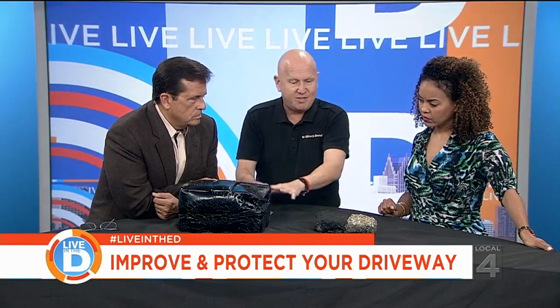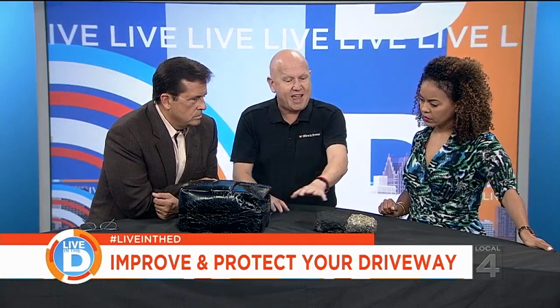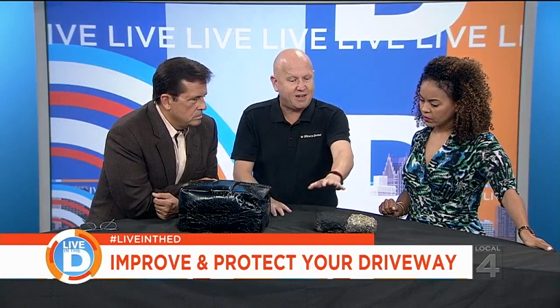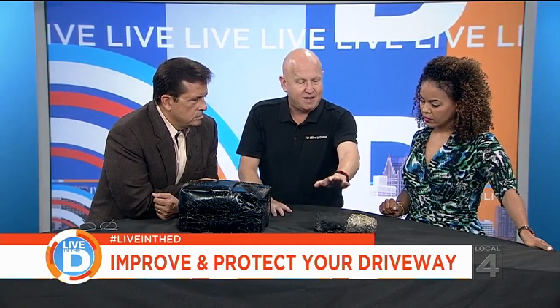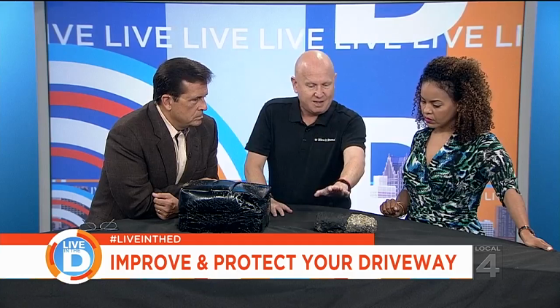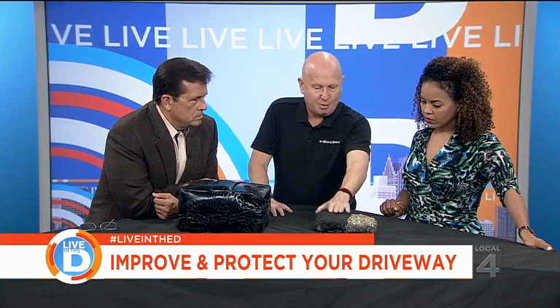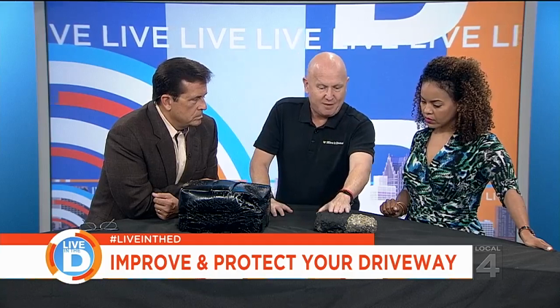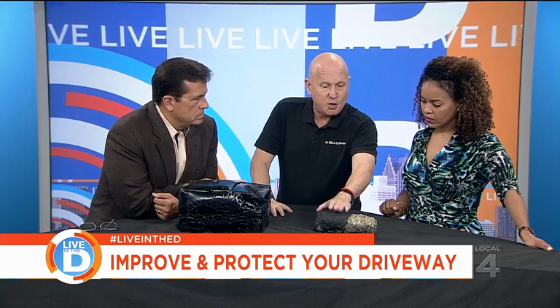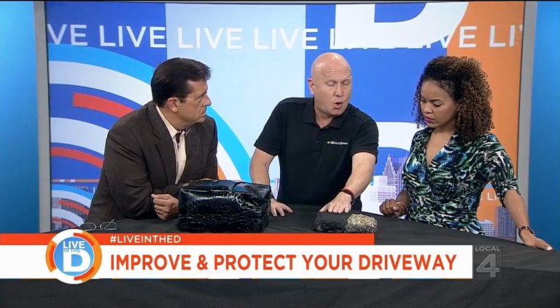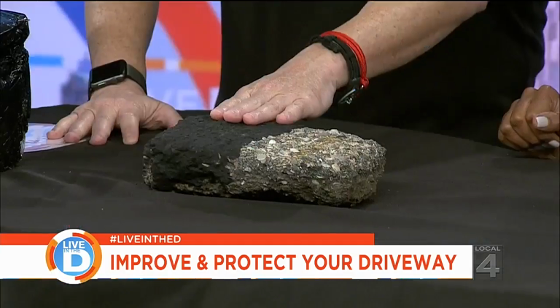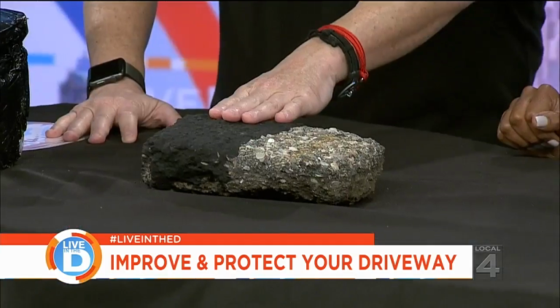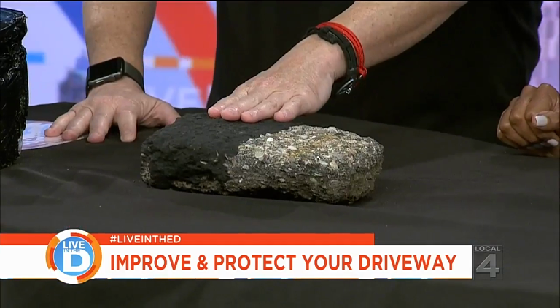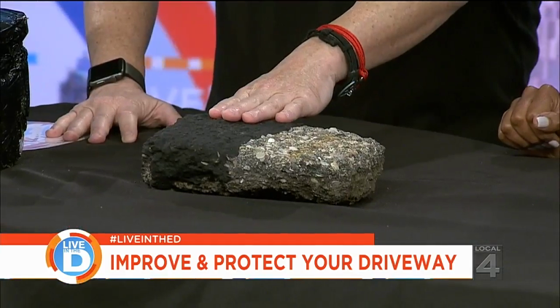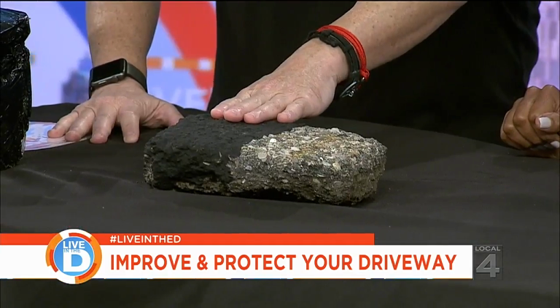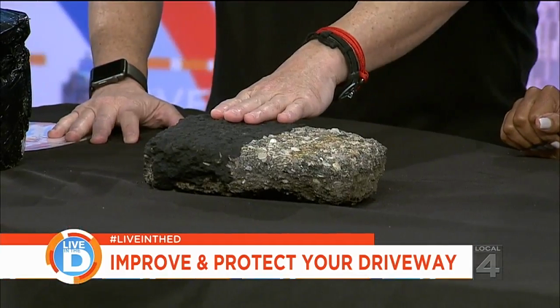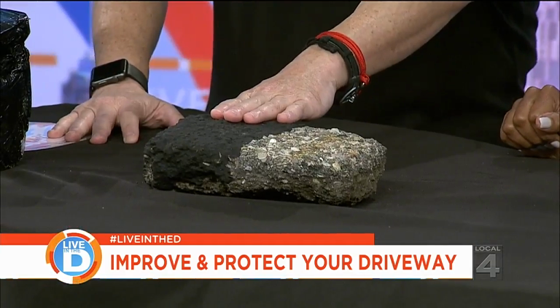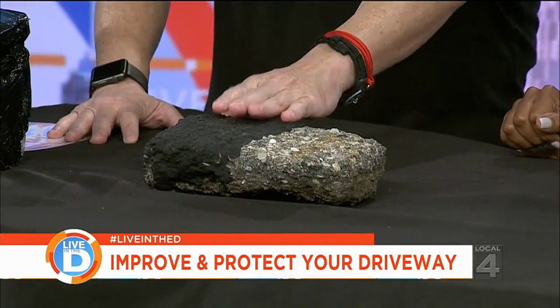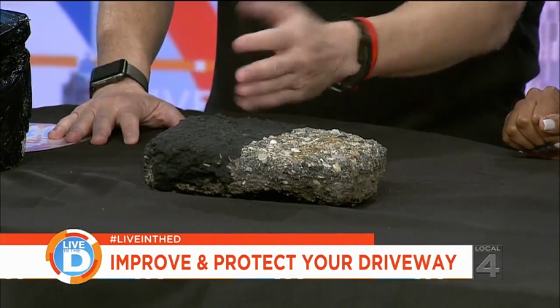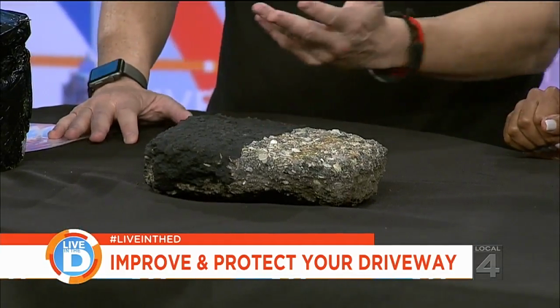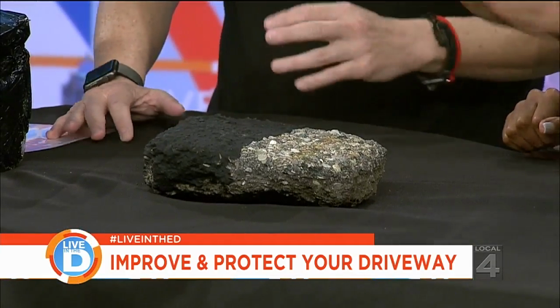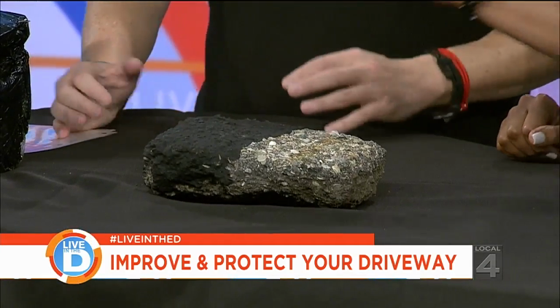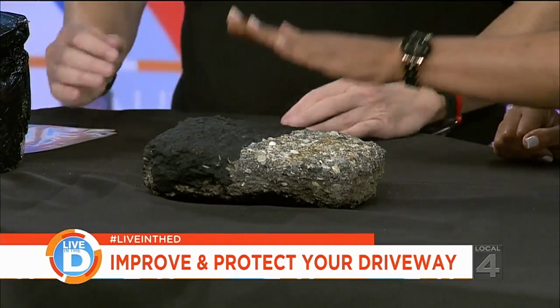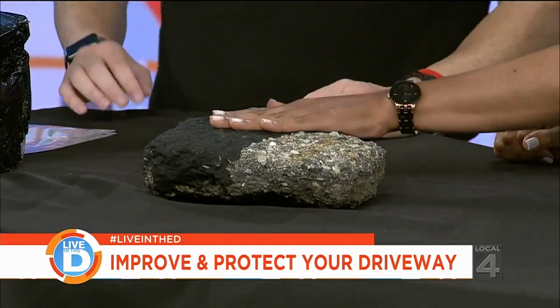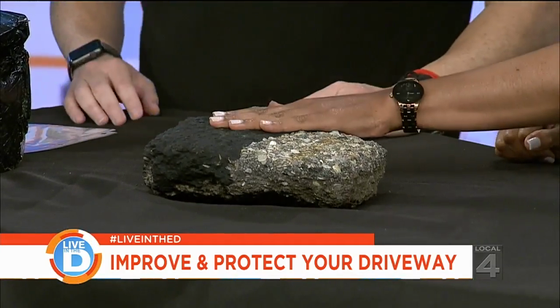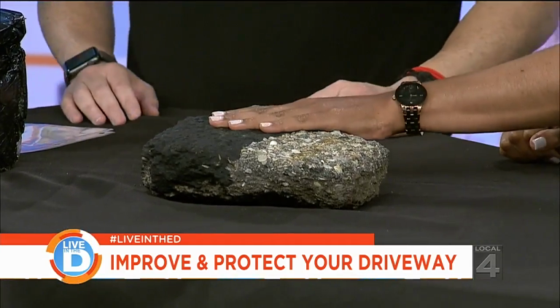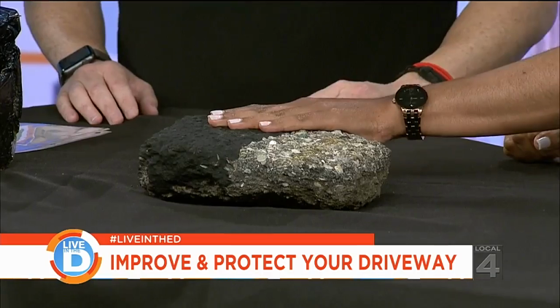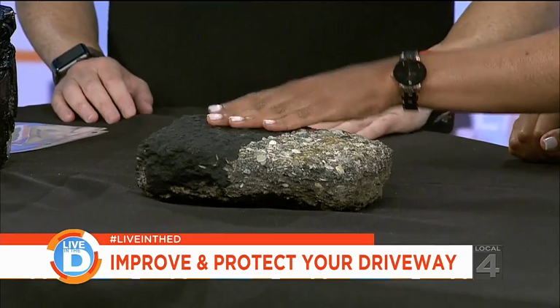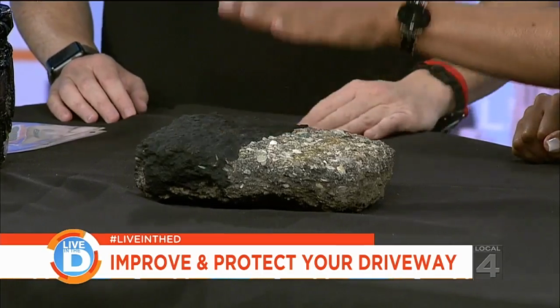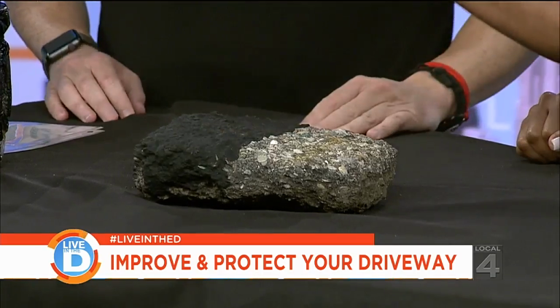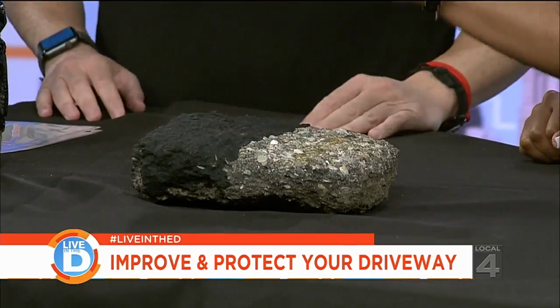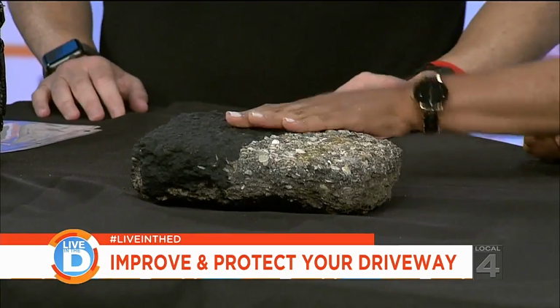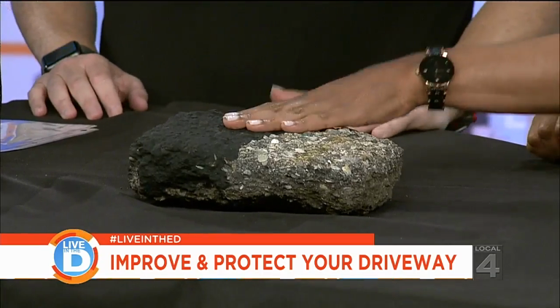Then they put on the new coal-tar-free sealer. Tar-free, carcinogen-free. That's correct — this is the good stuff.